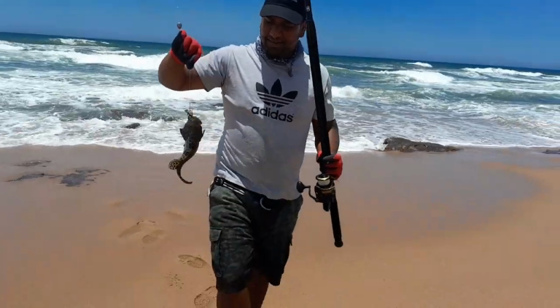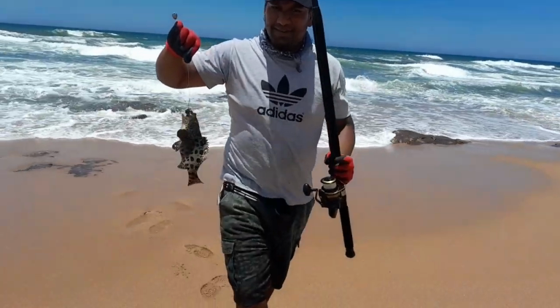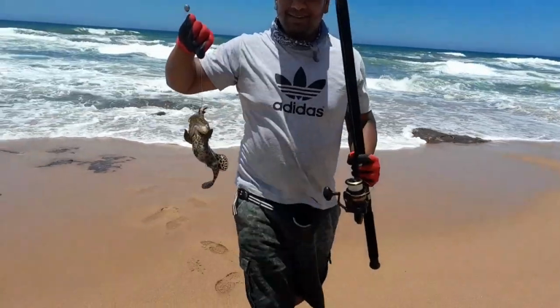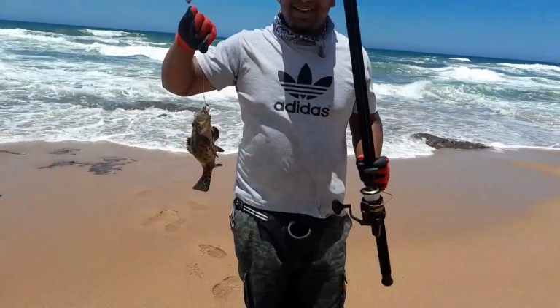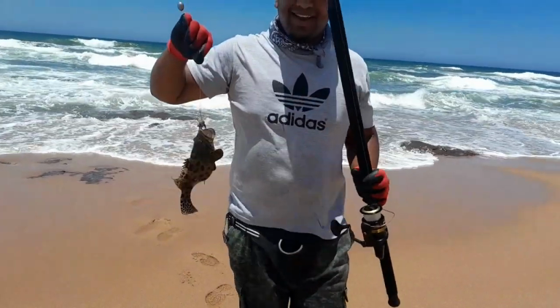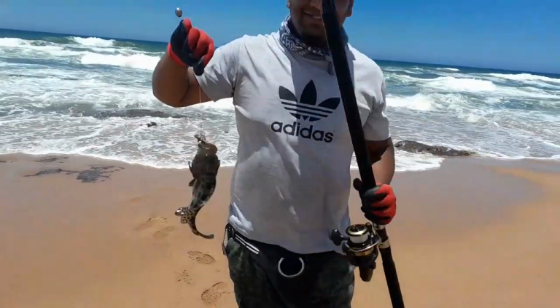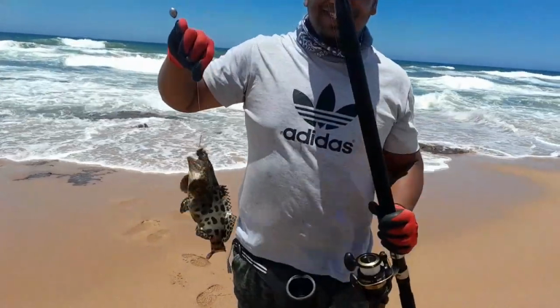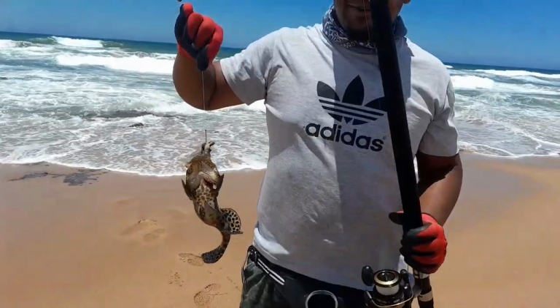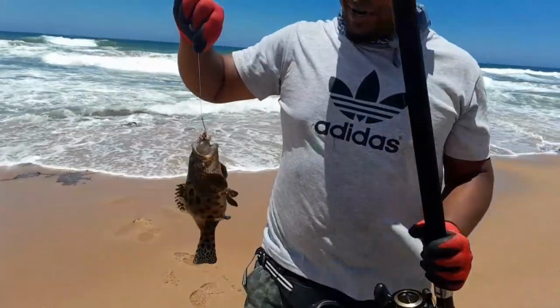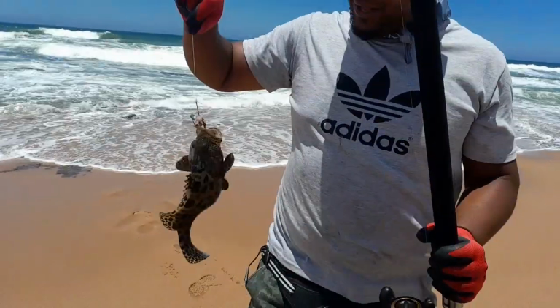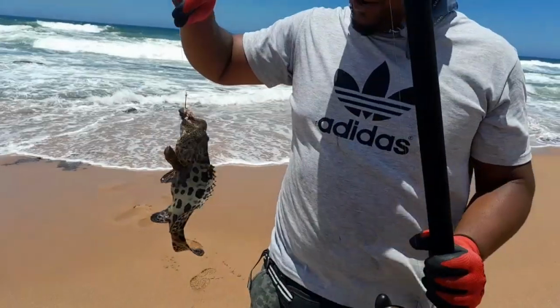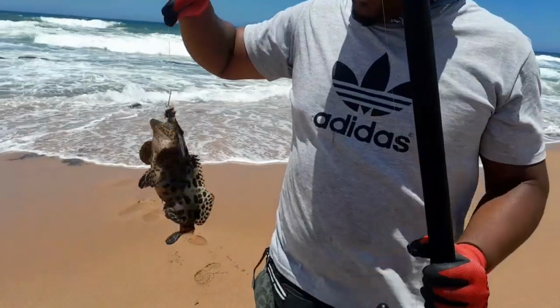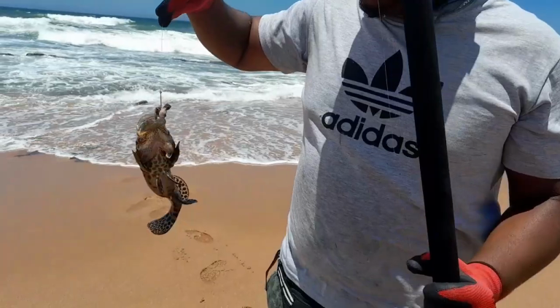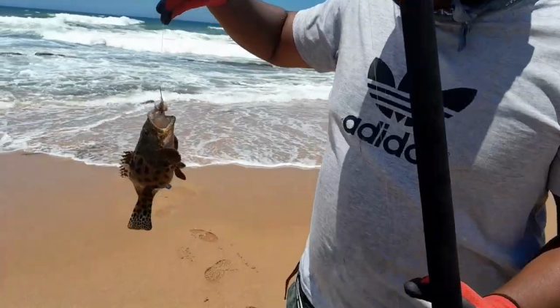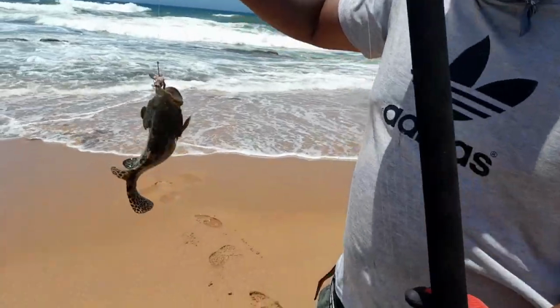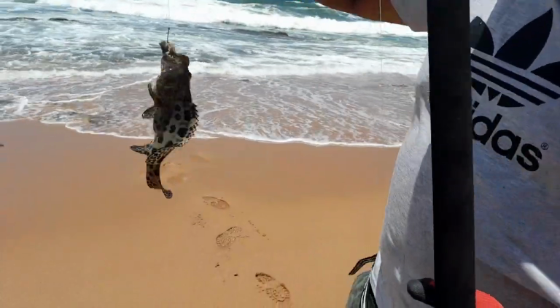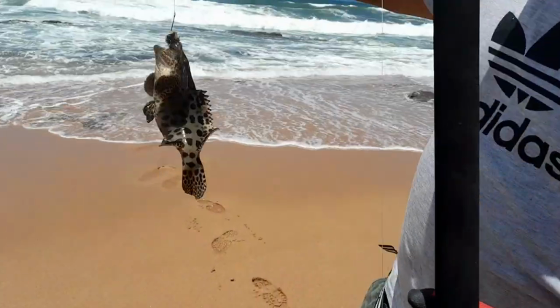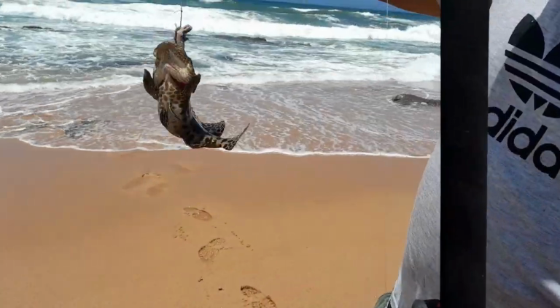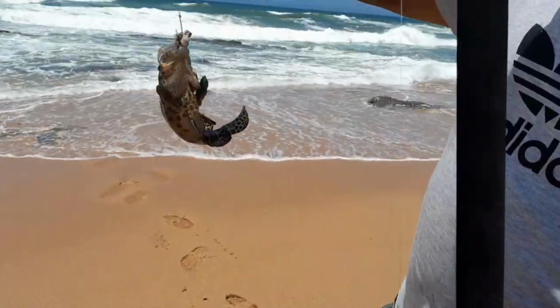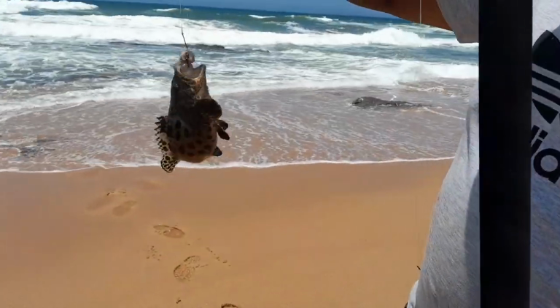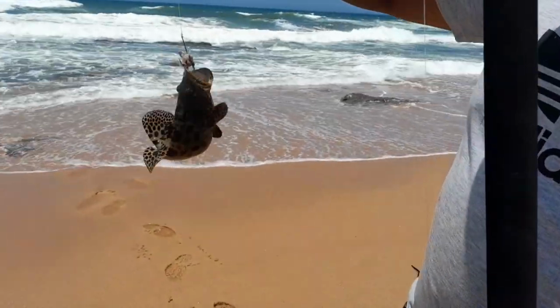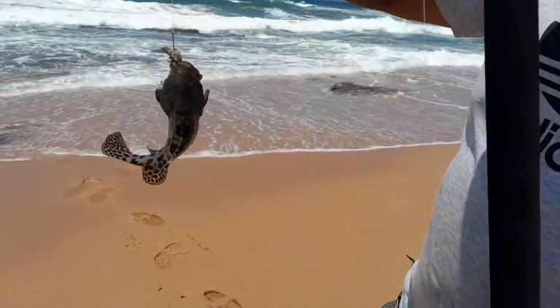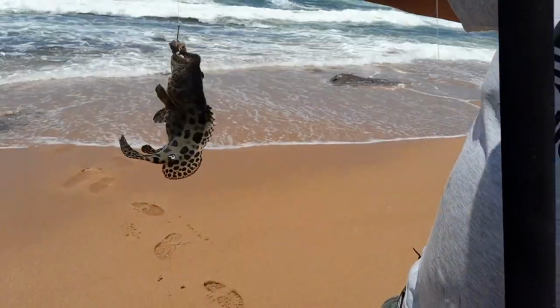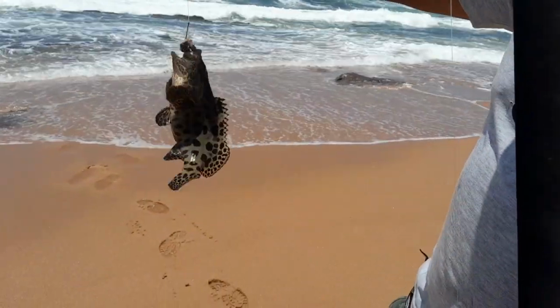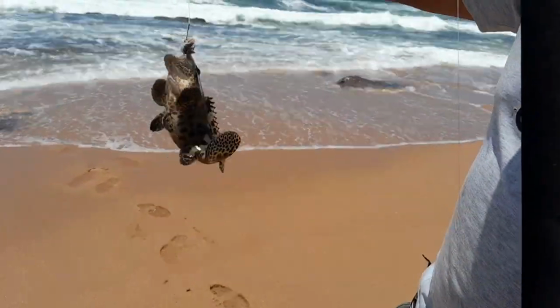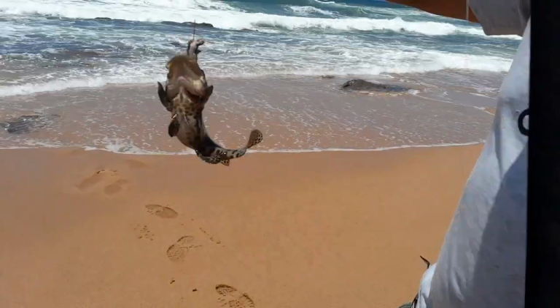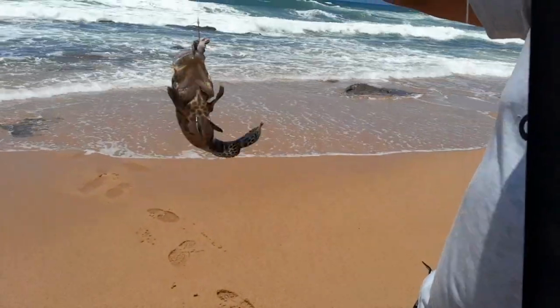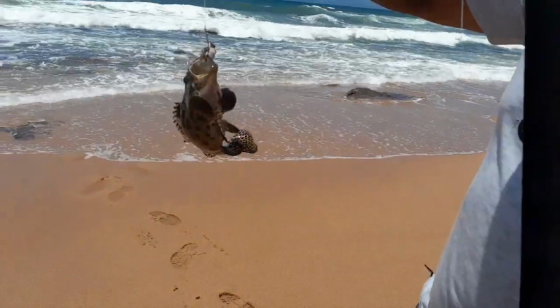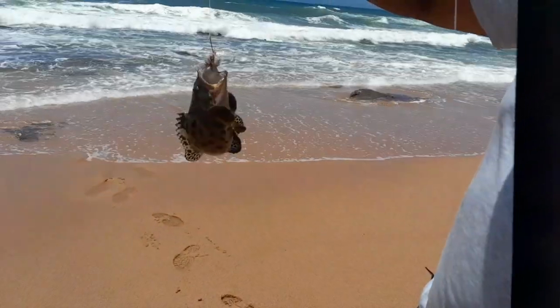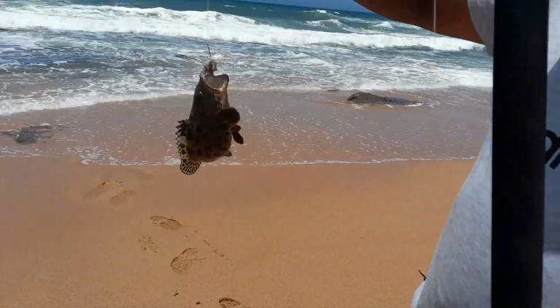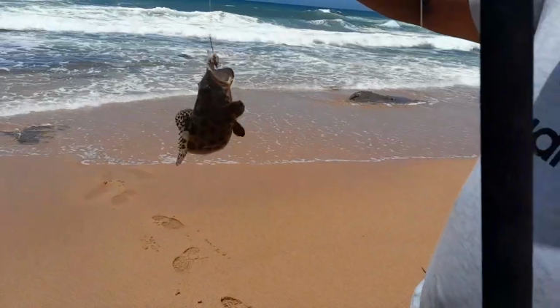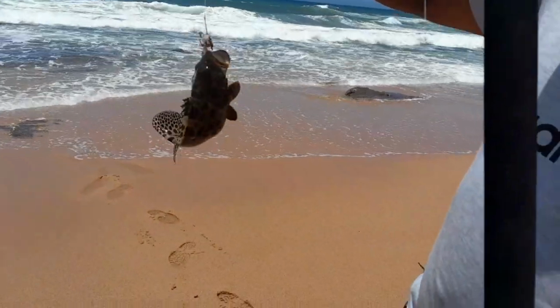Alright guys, let's see — we got another rock cod. Little bit bigger one this time, guys.